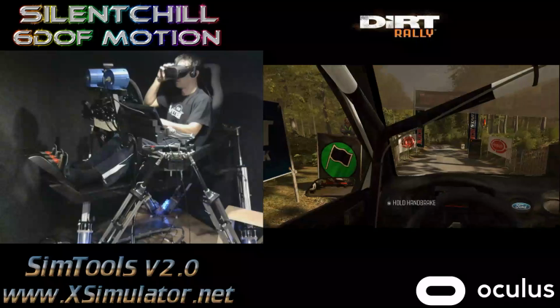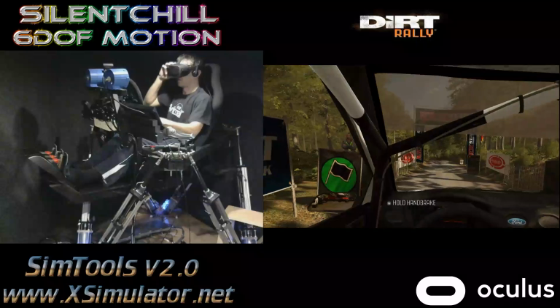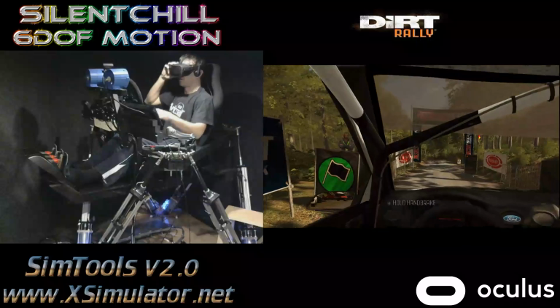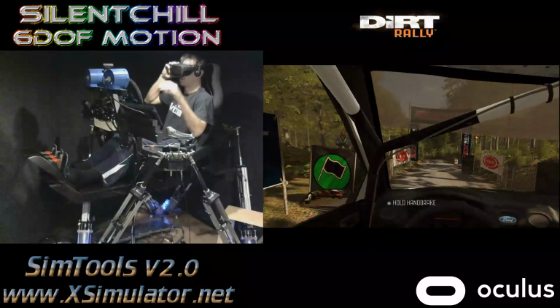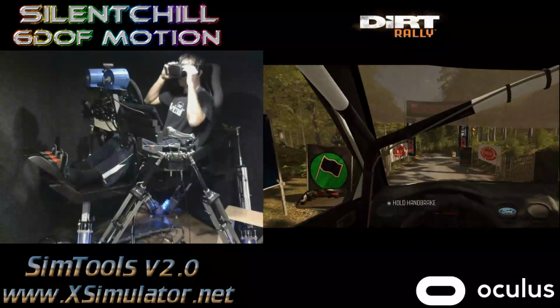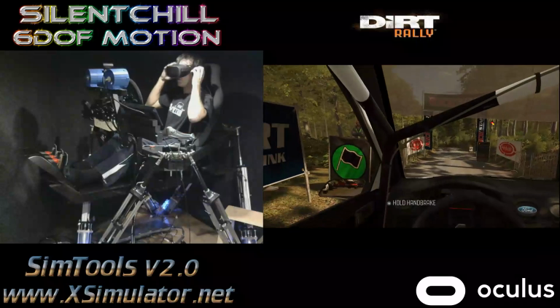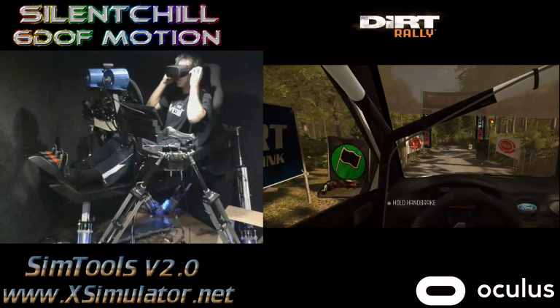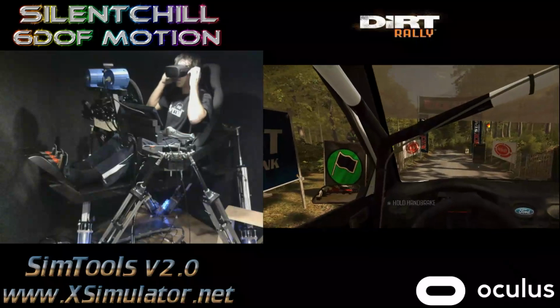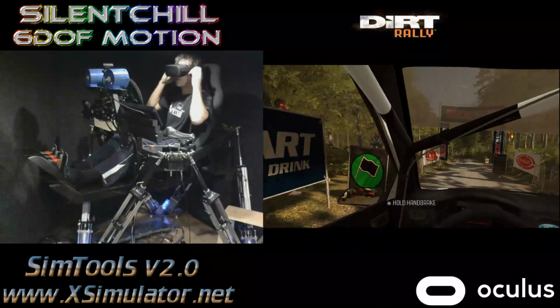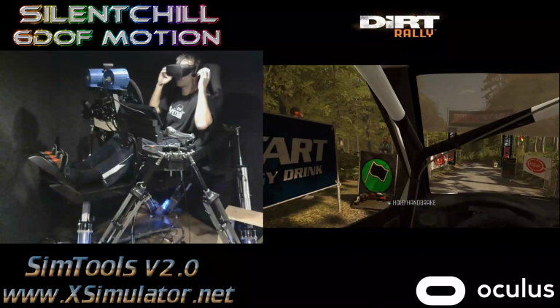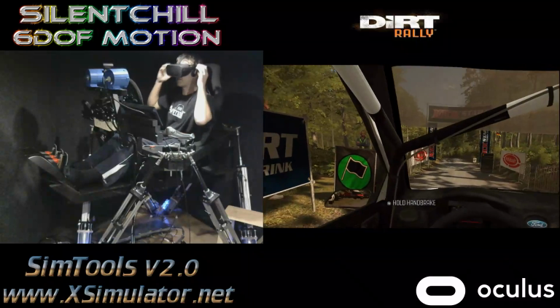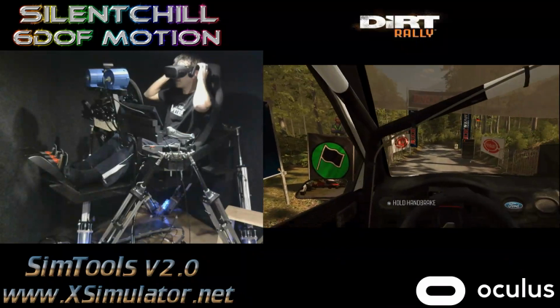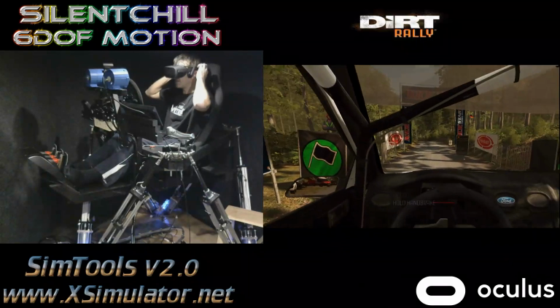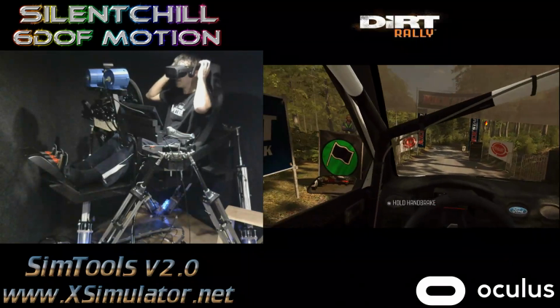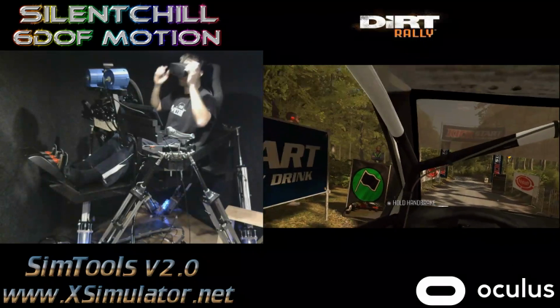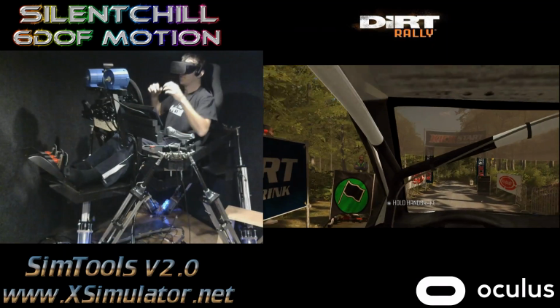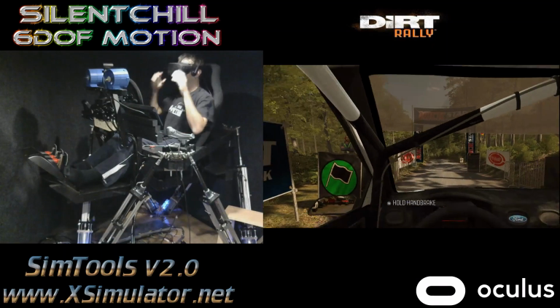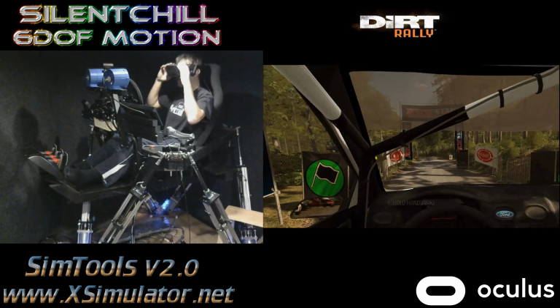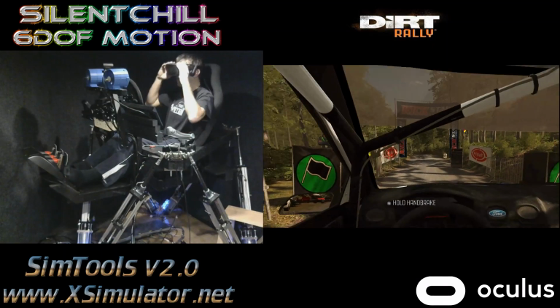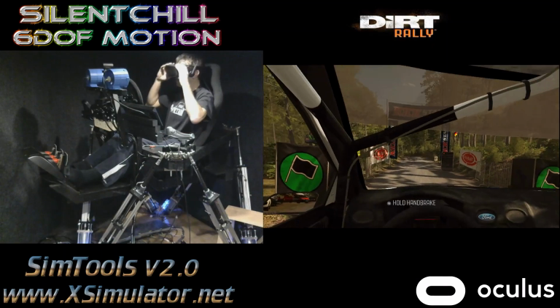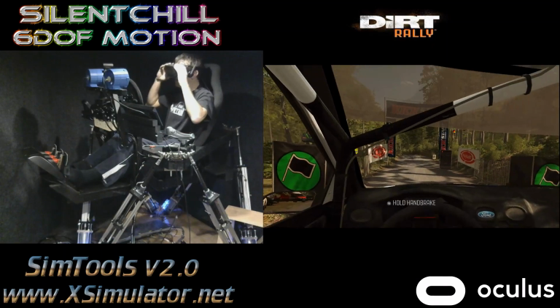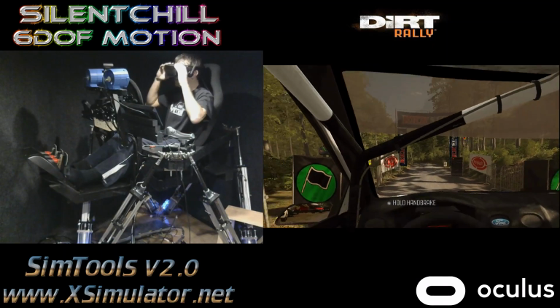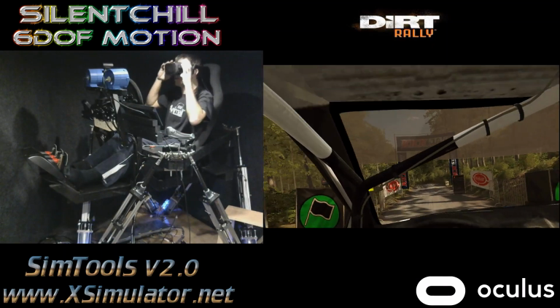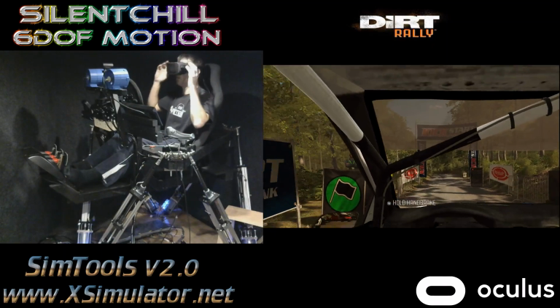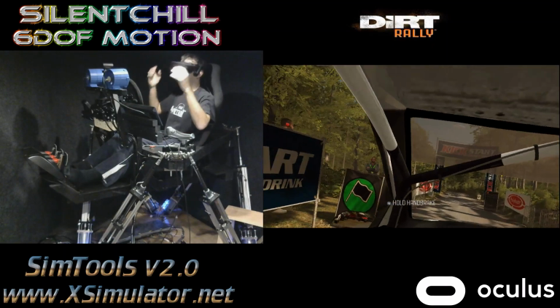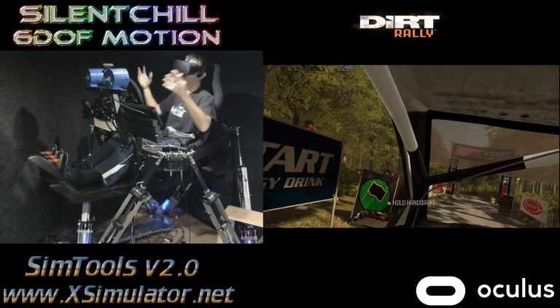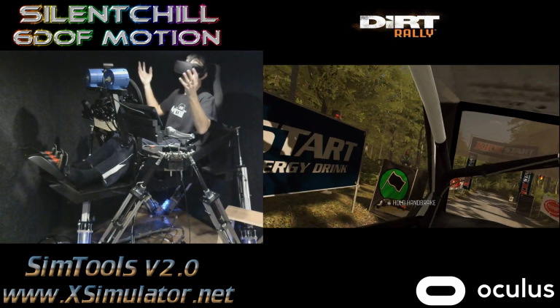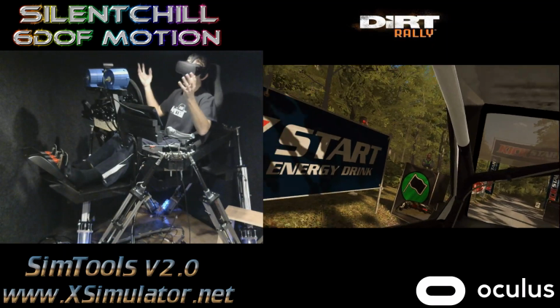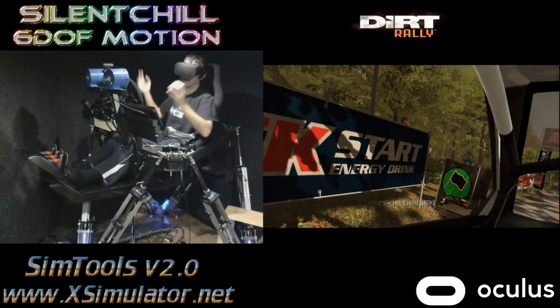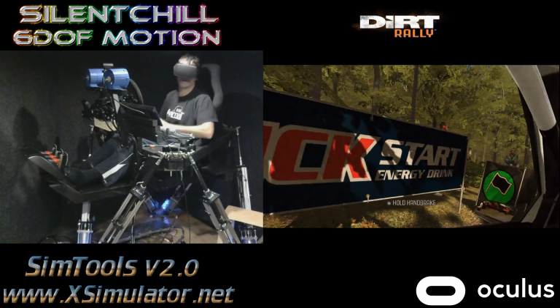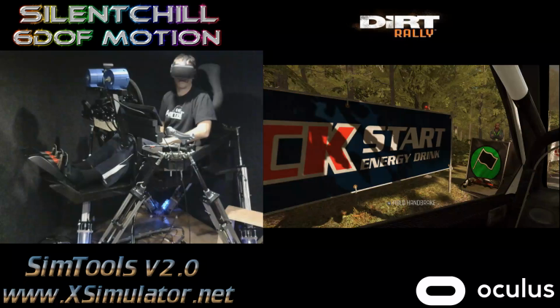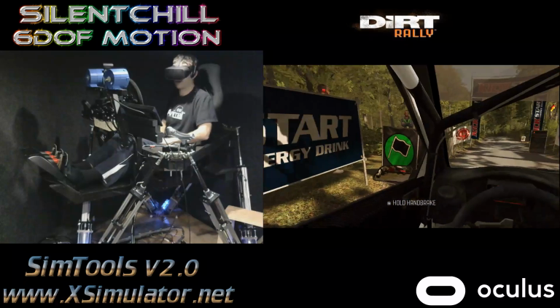Hello everybody, Silent Chill here, back with another video of Dirt Rally.